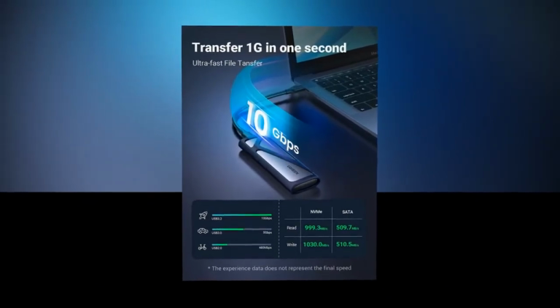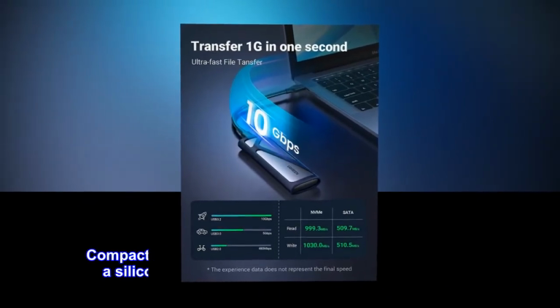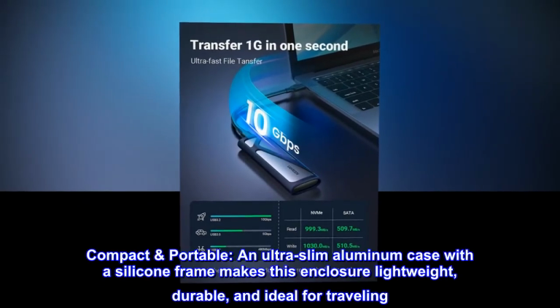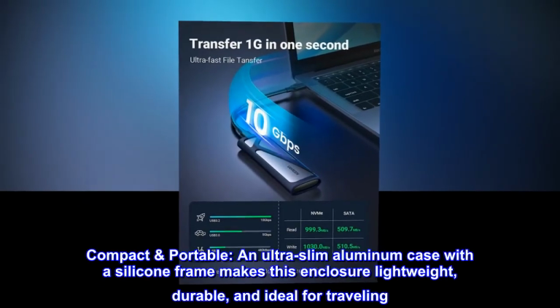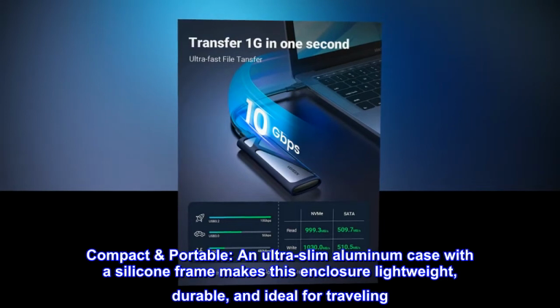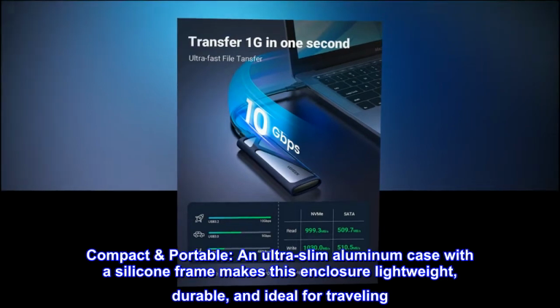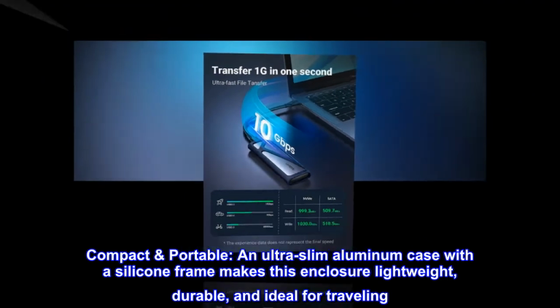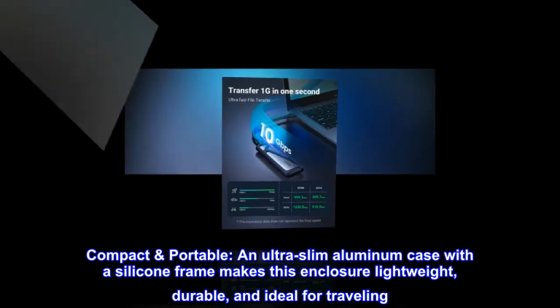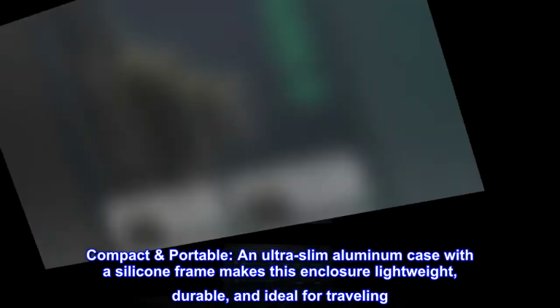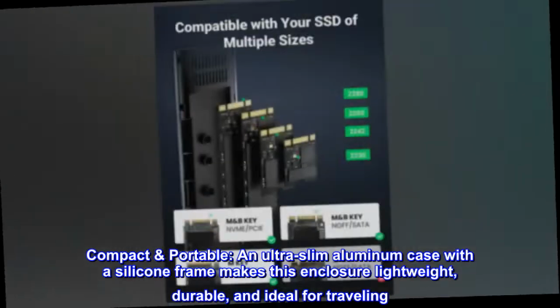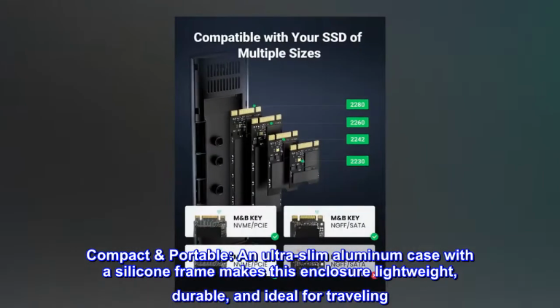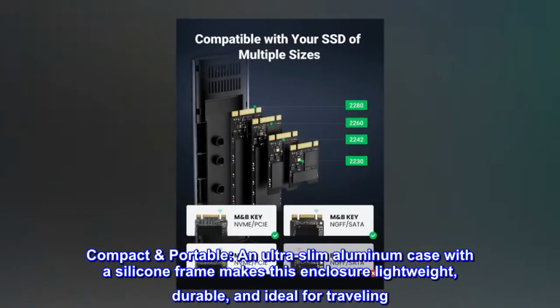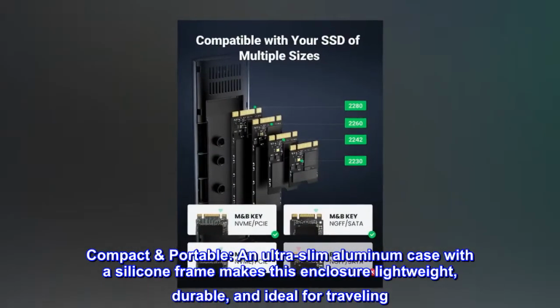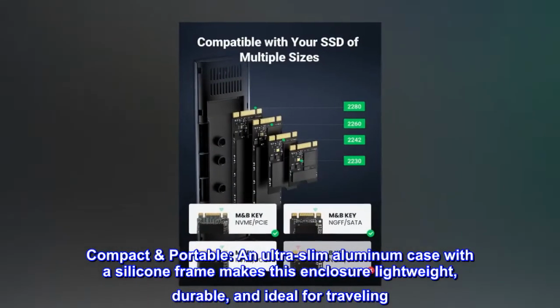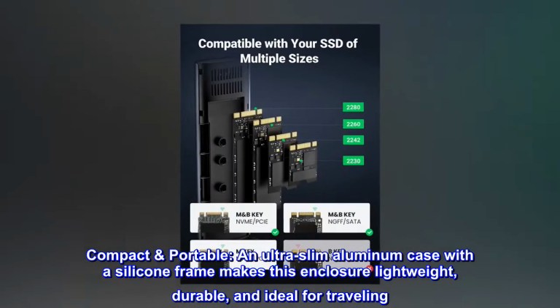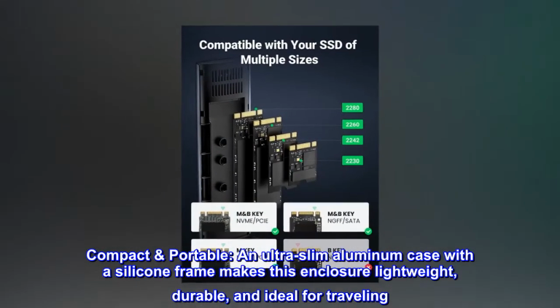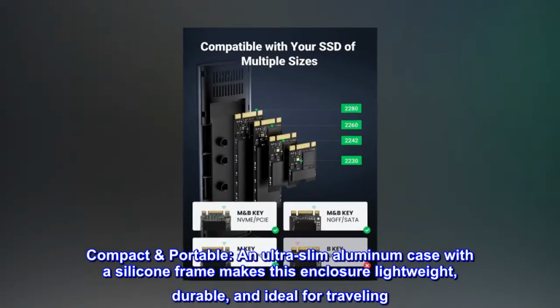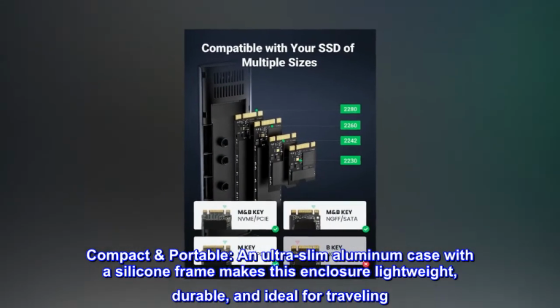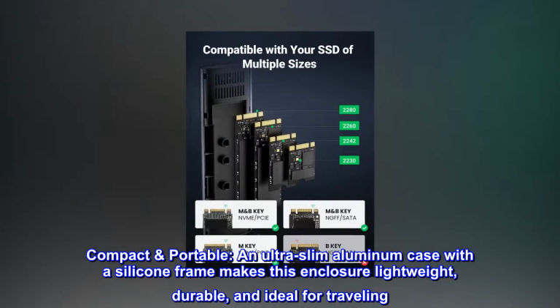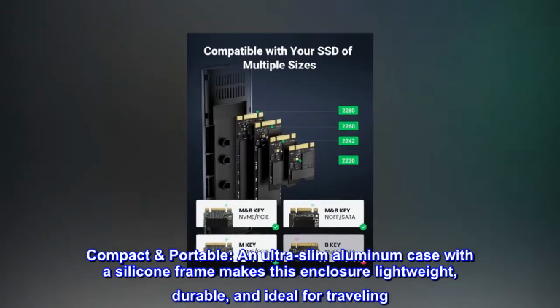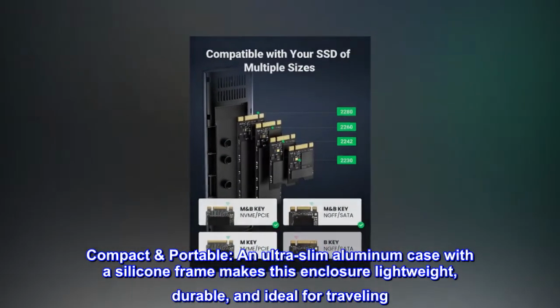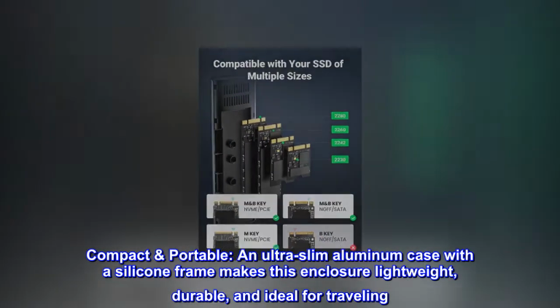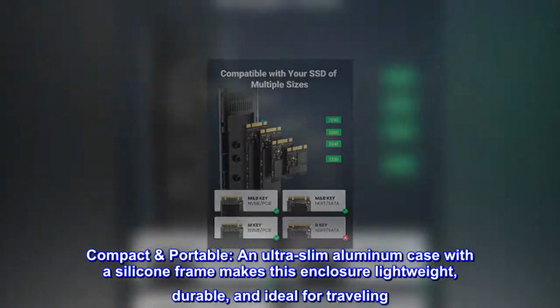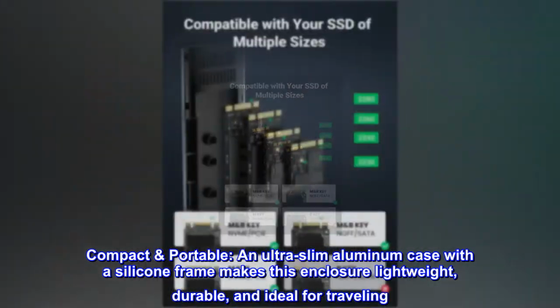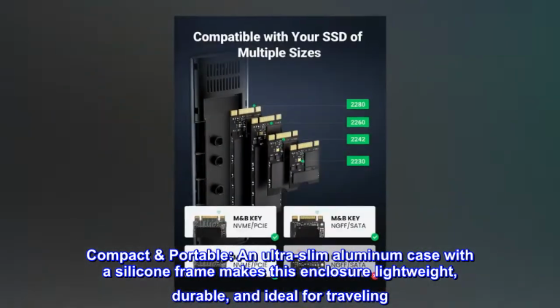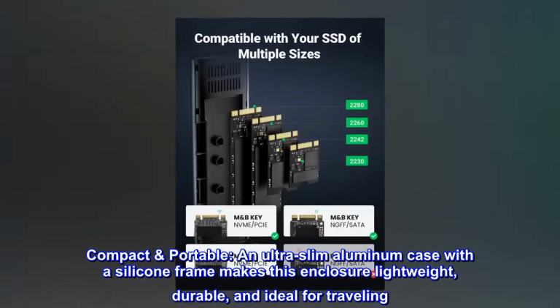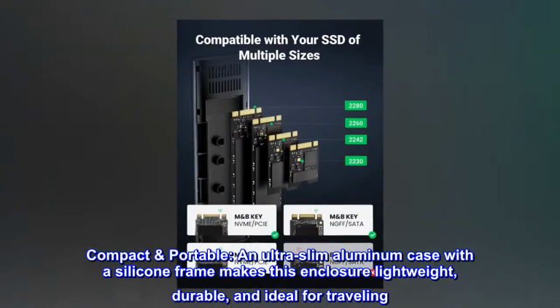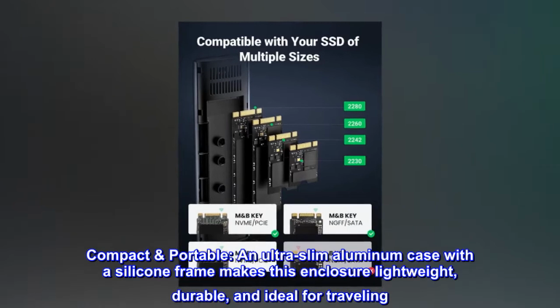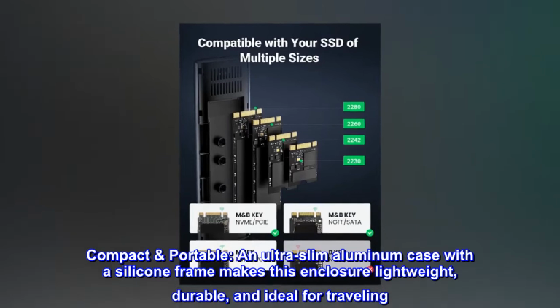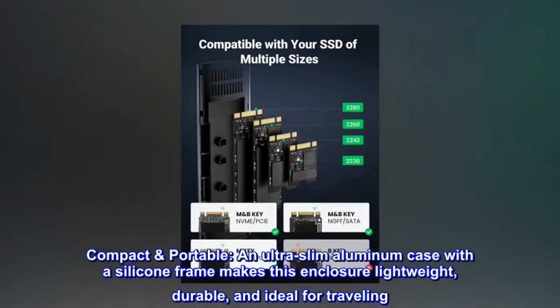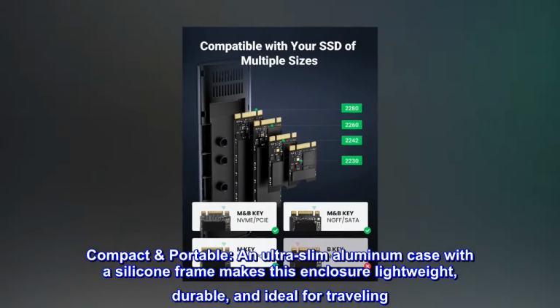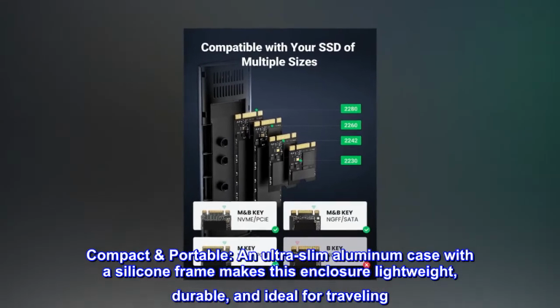Compact and portable. An ultra-slim aluminum case with a silicone frame makes this enclosure lightweight, durable, and ideal for traveling.